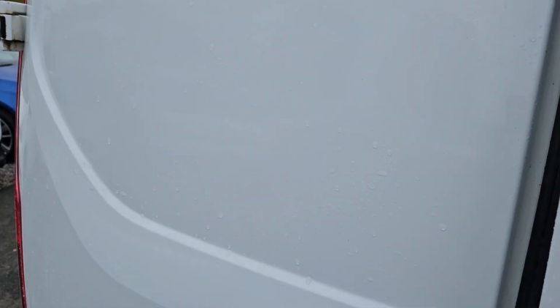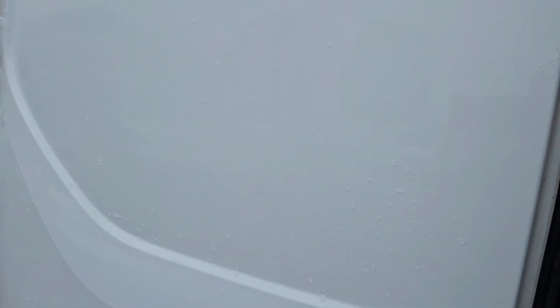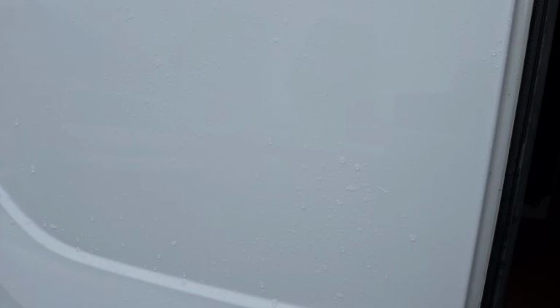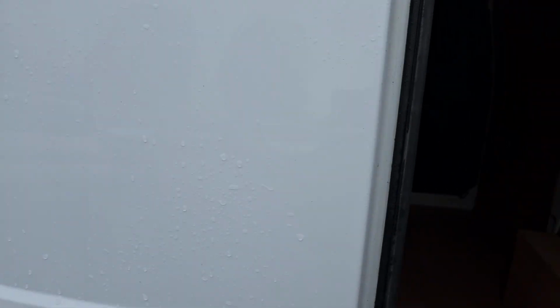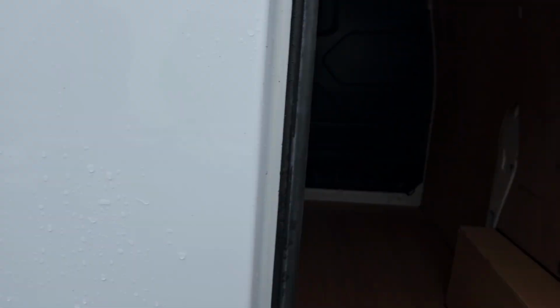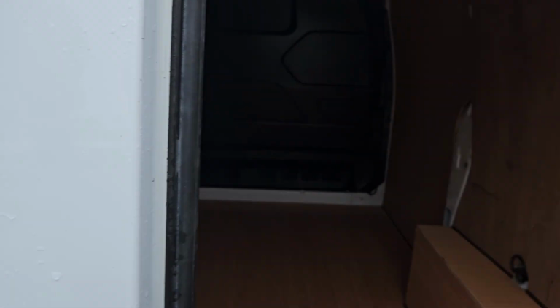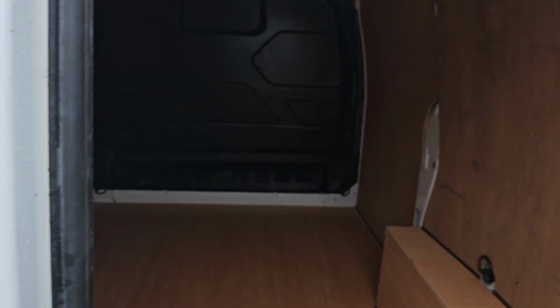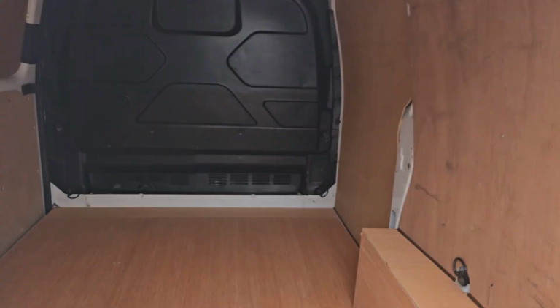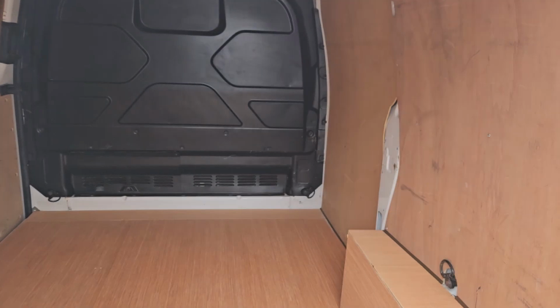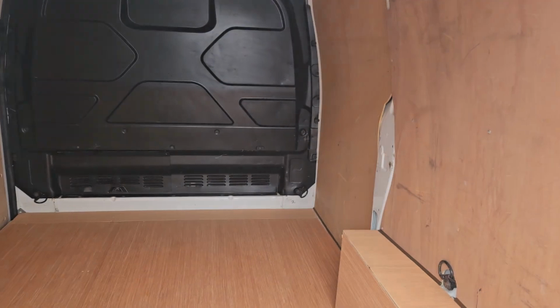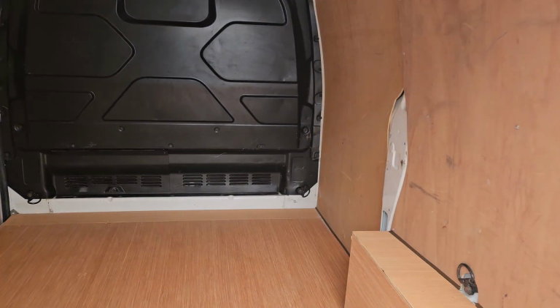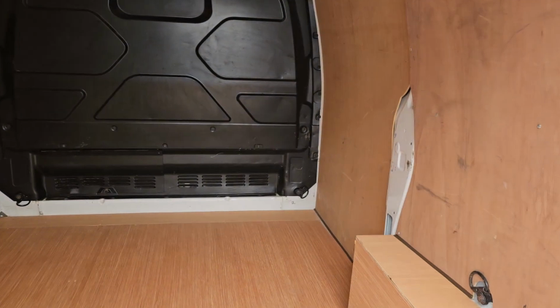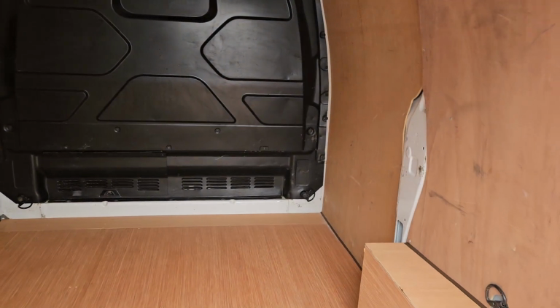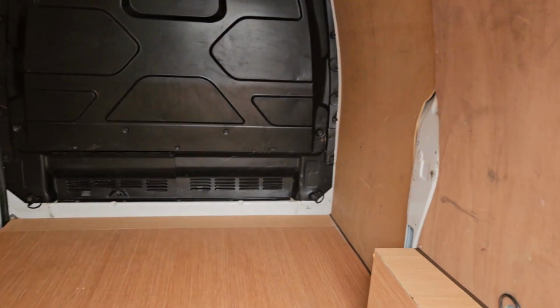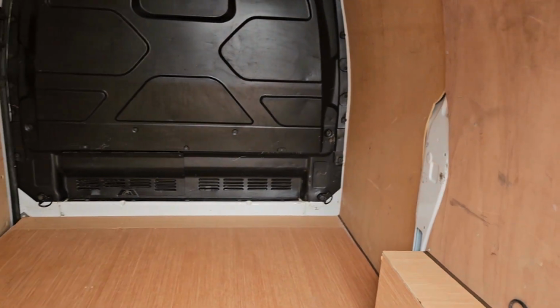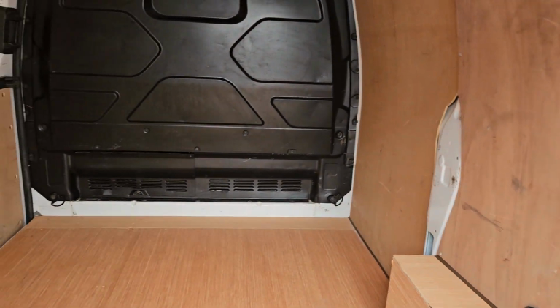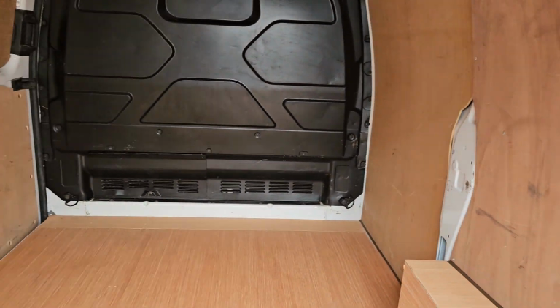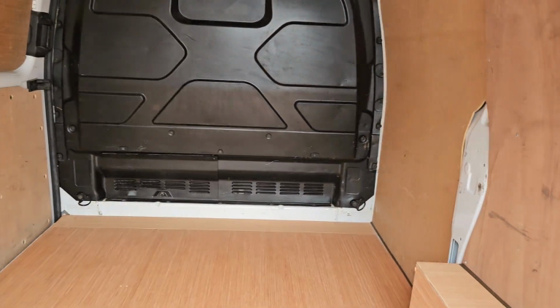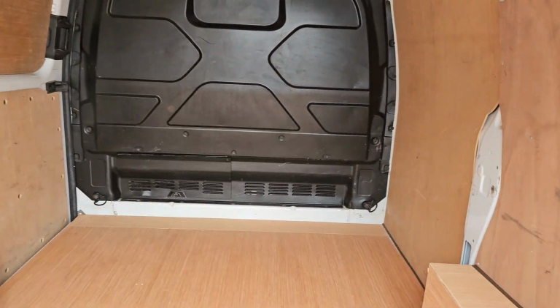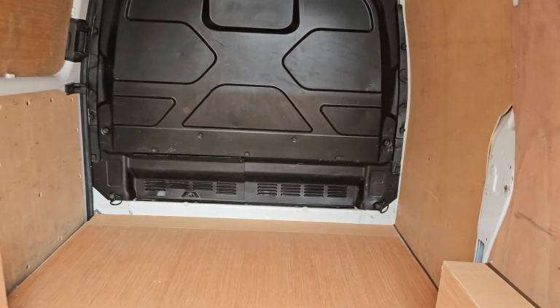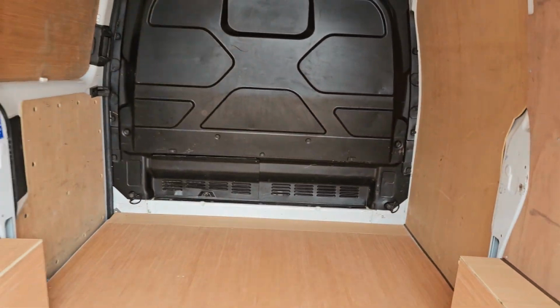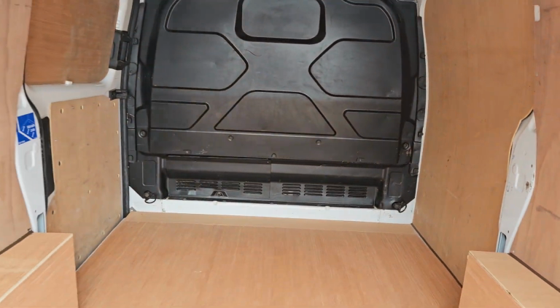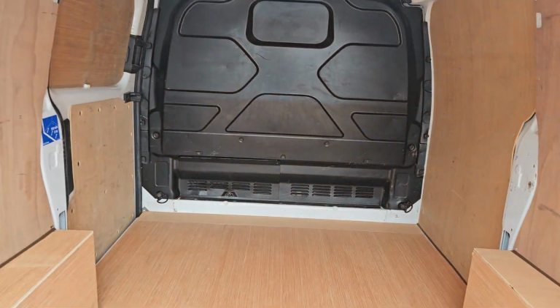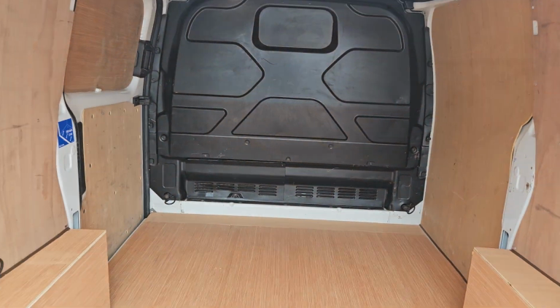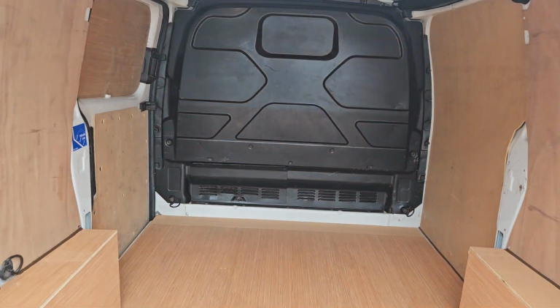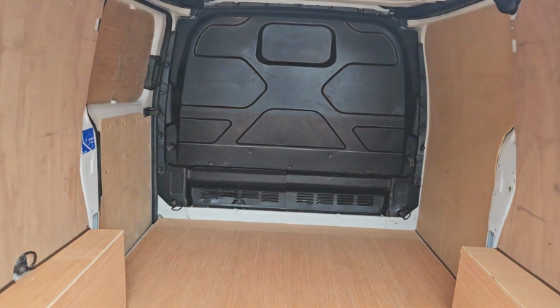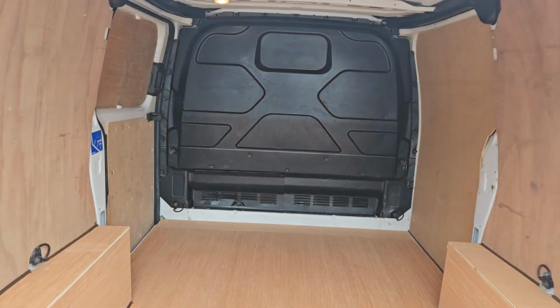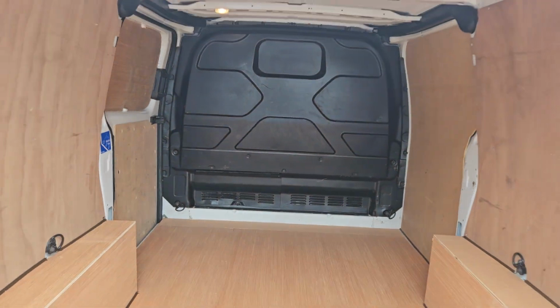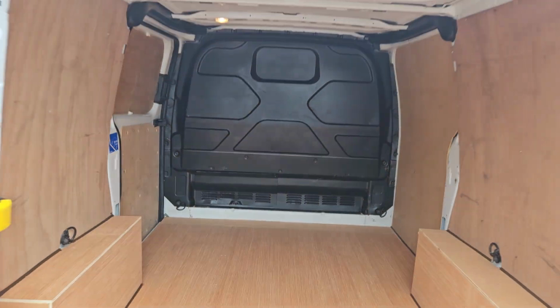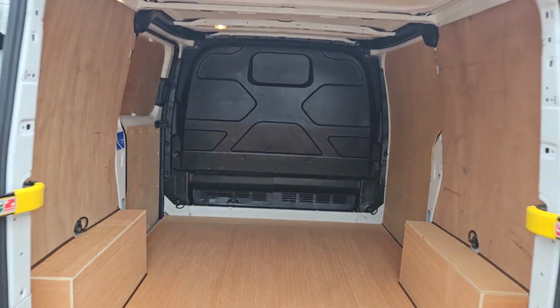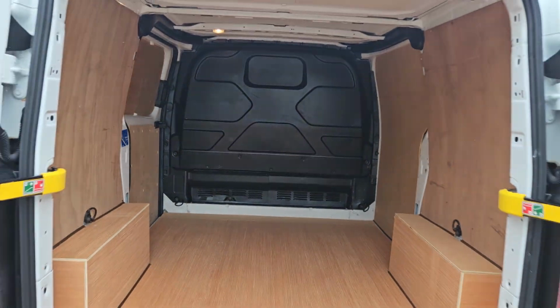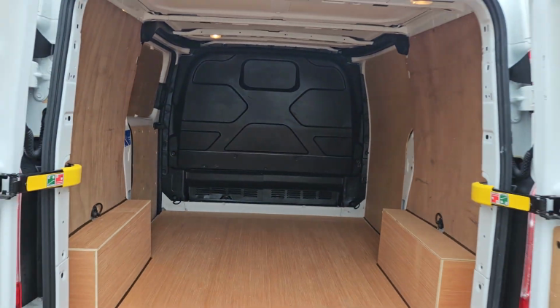The rear of the vehicle has a really nice clean ply lining throughout, and a nice clean bulkhead as well.